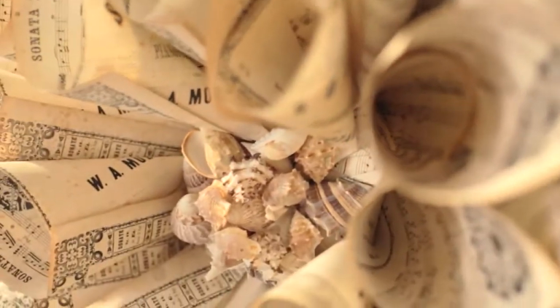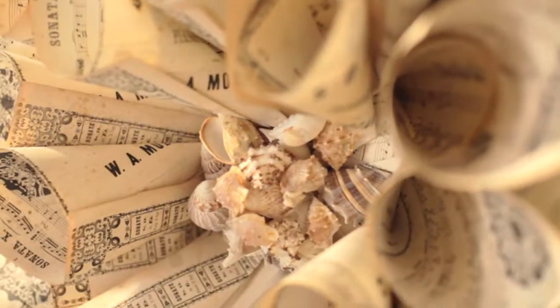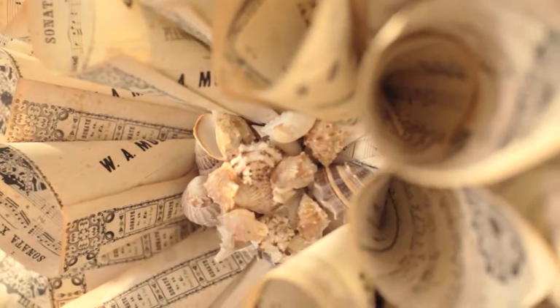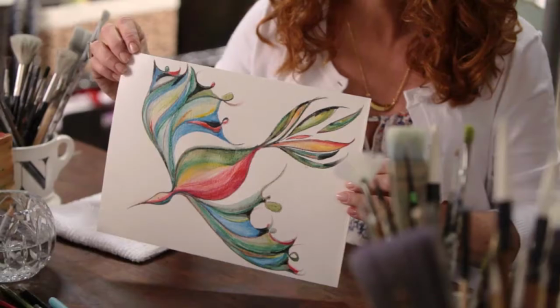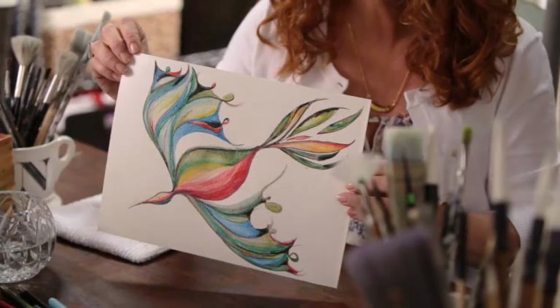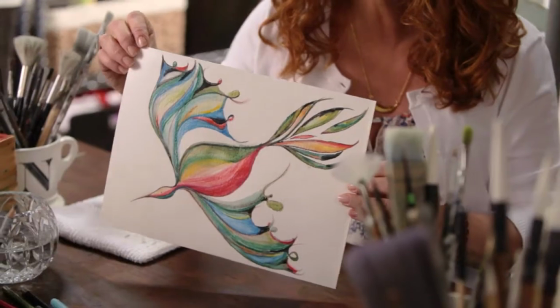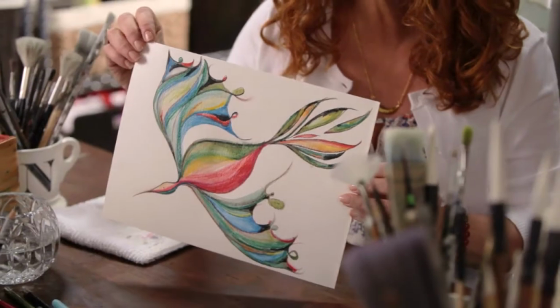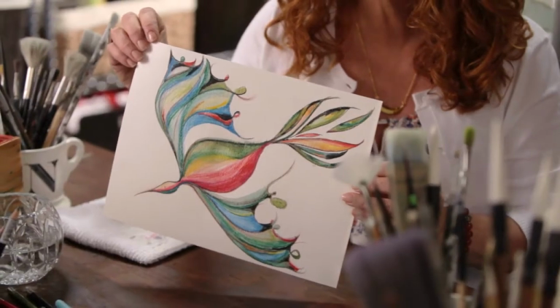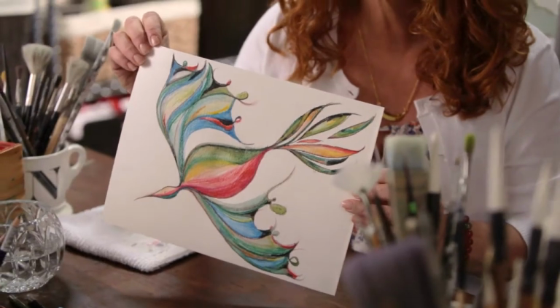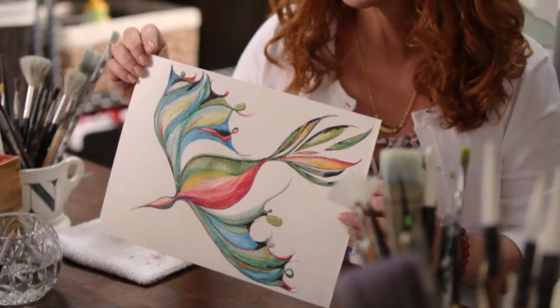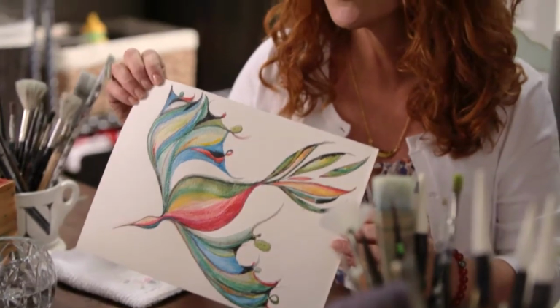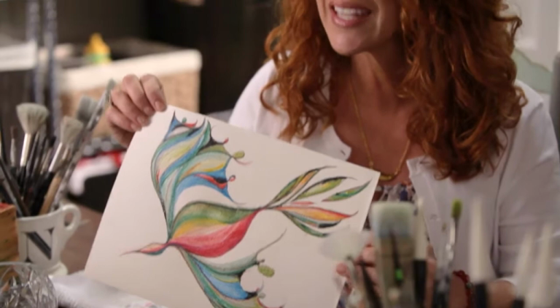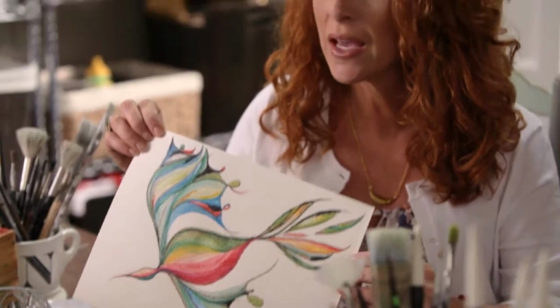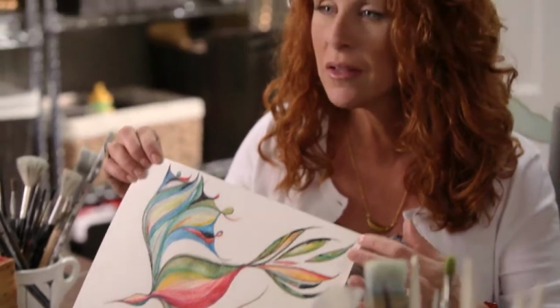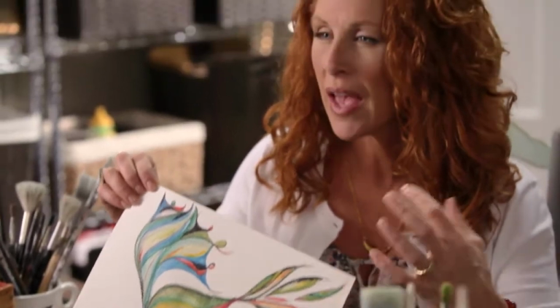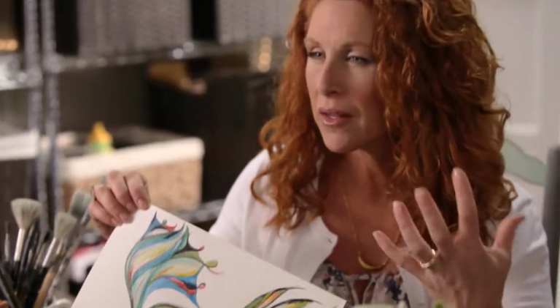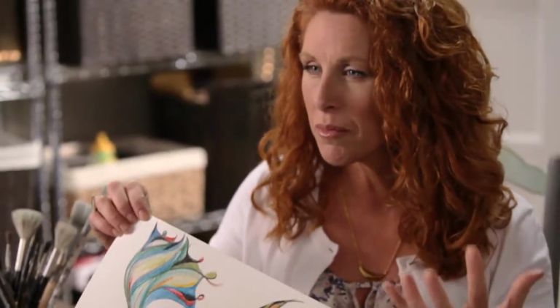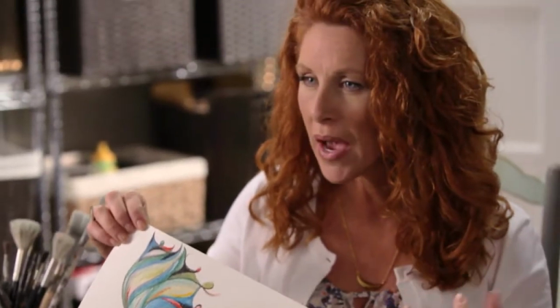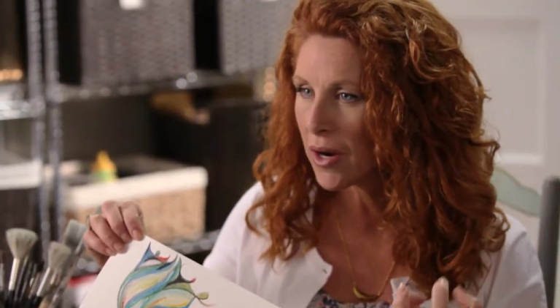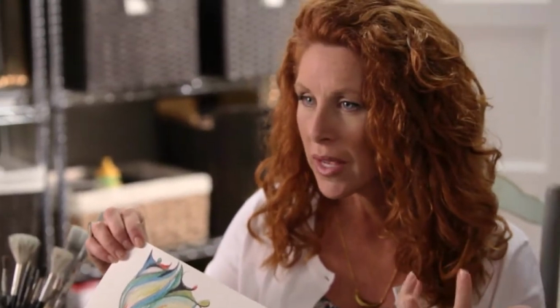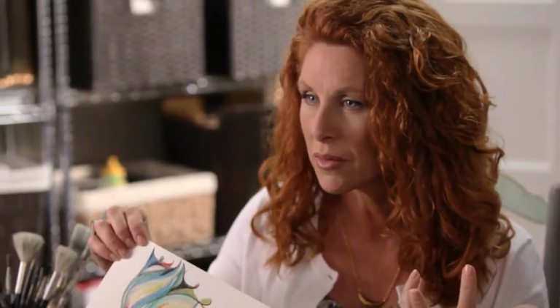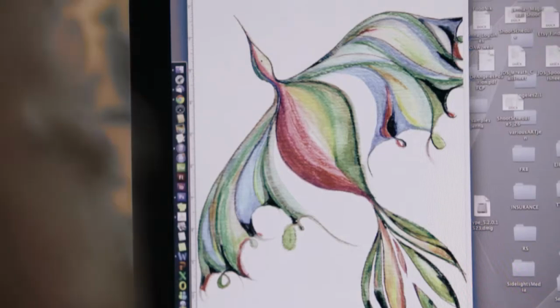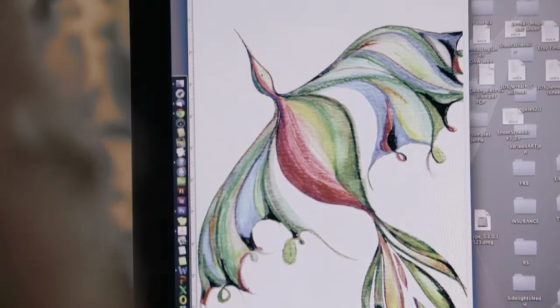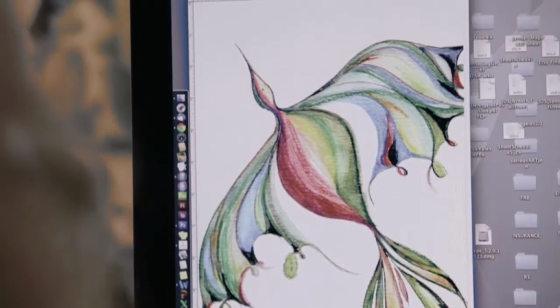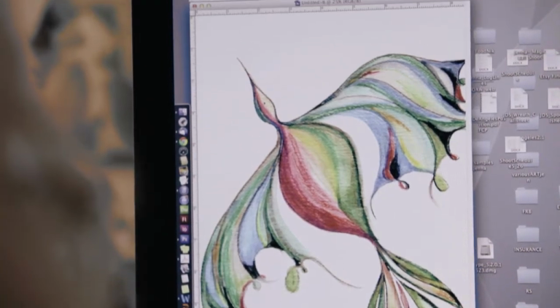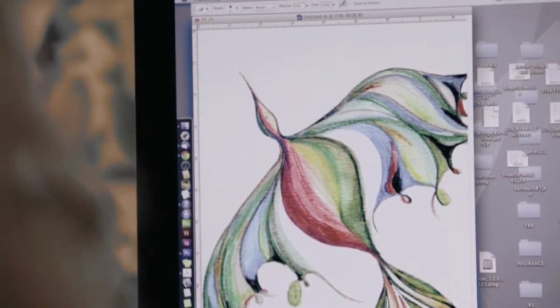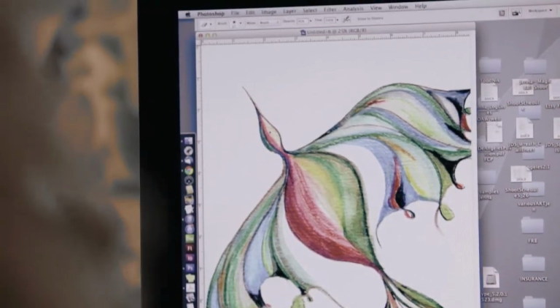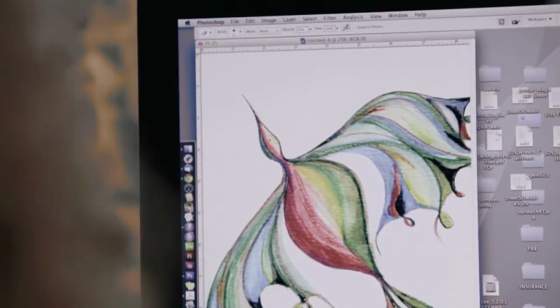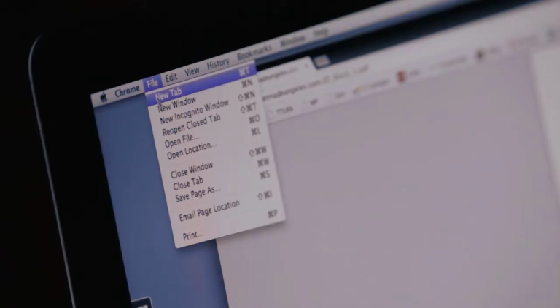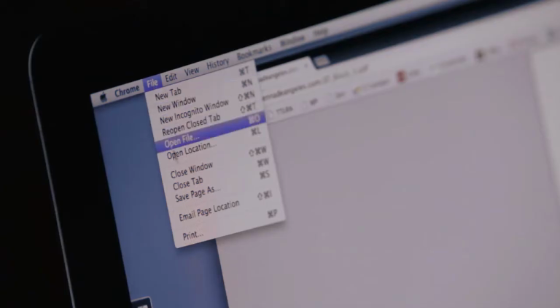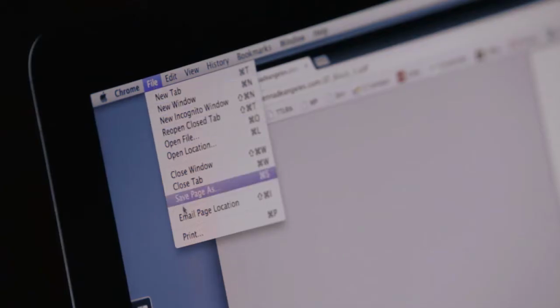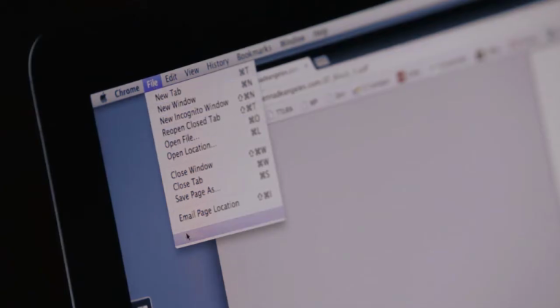Now that I've finished this bird painting, I'm going to go scan it, add some background, add some really cool elements, and then we'll print it out.